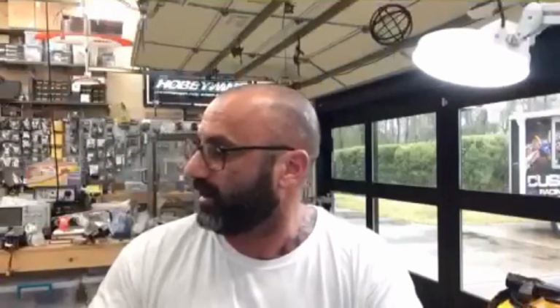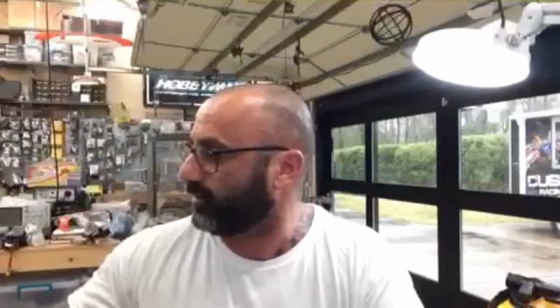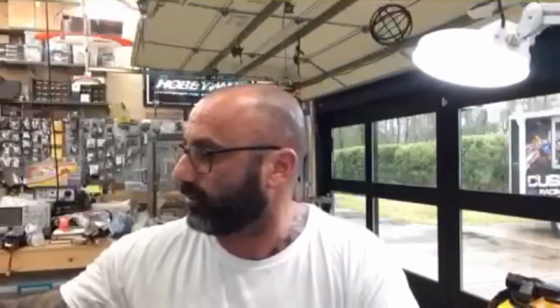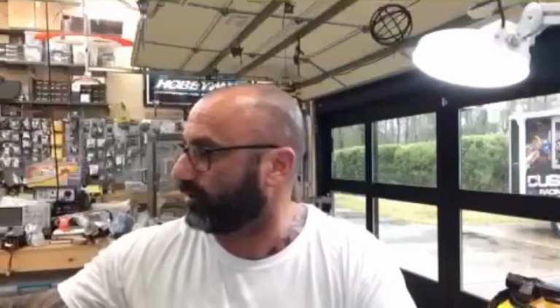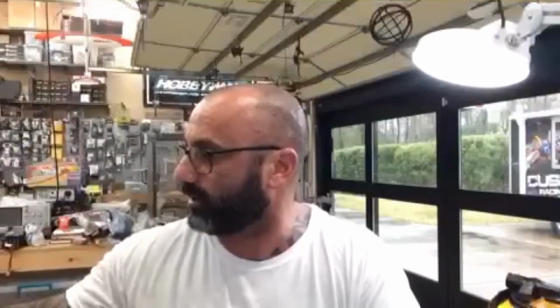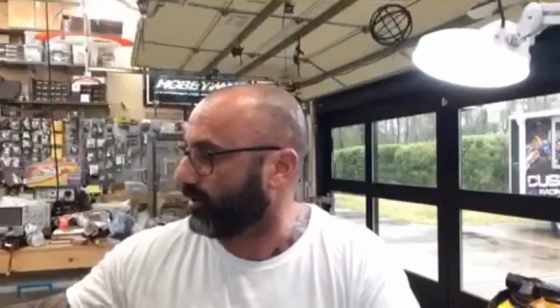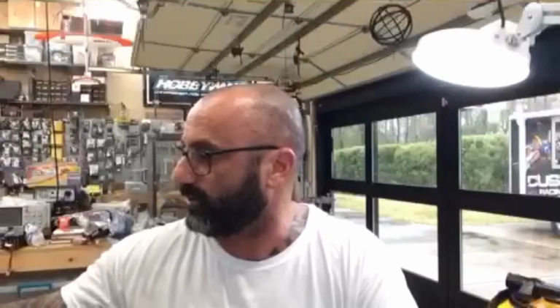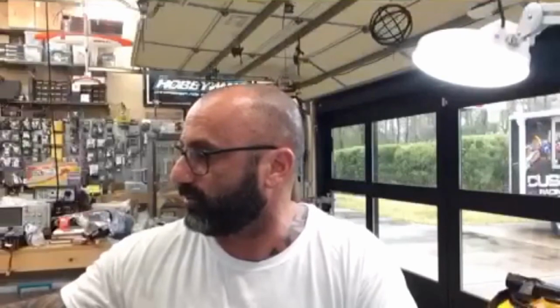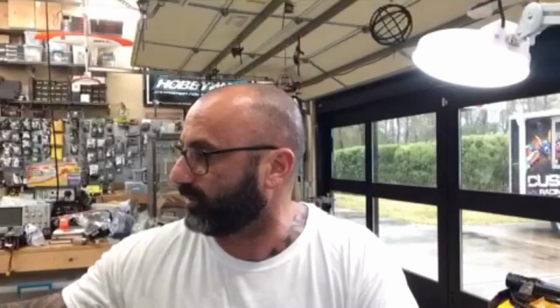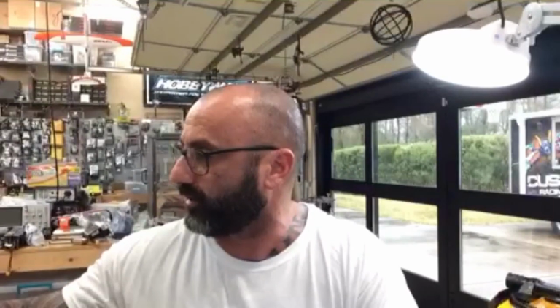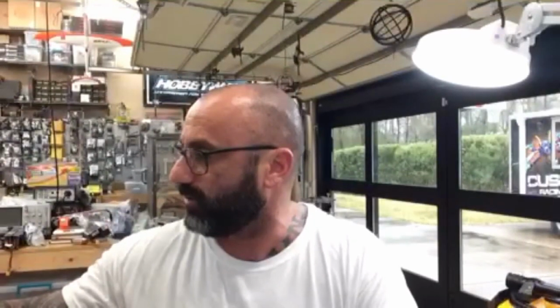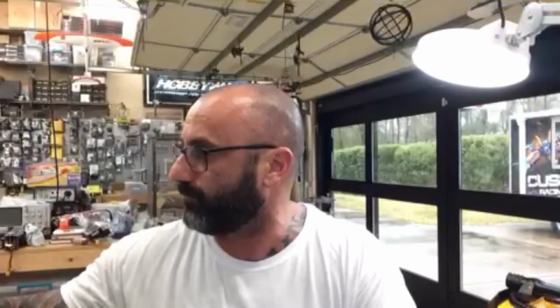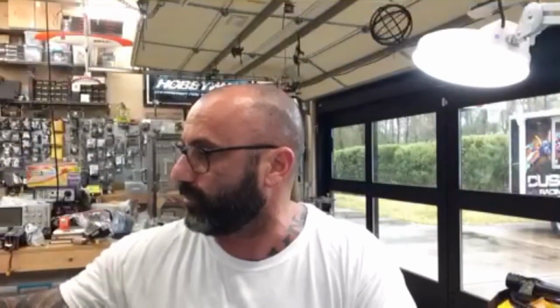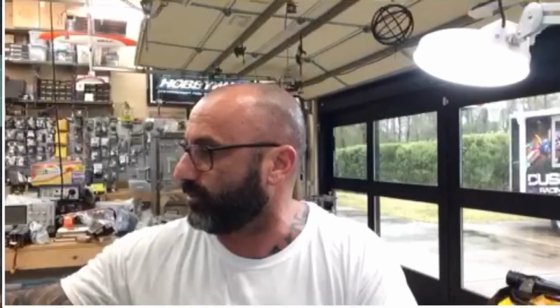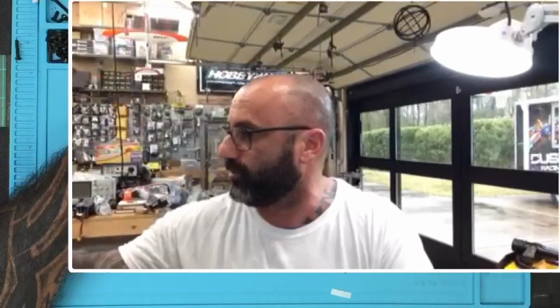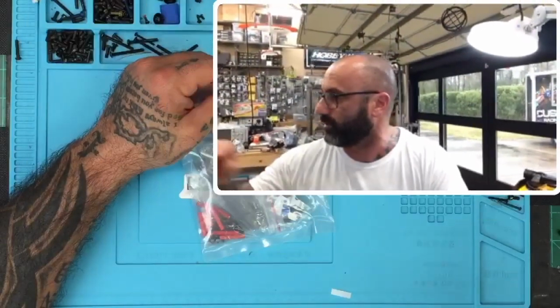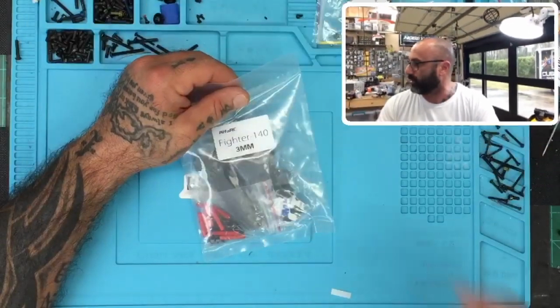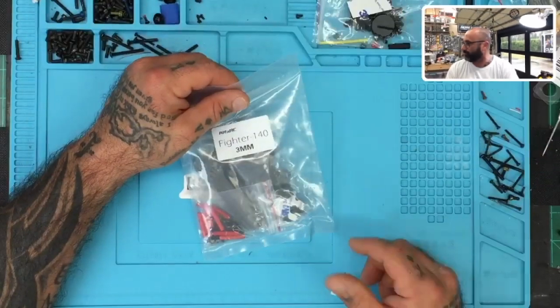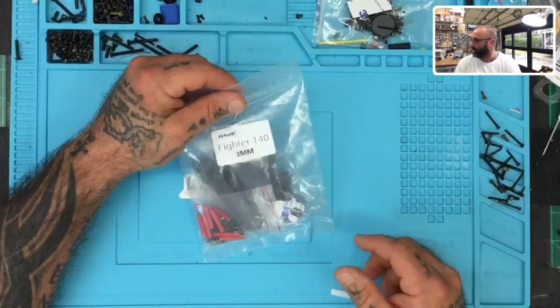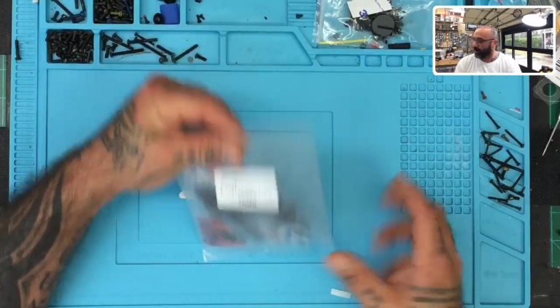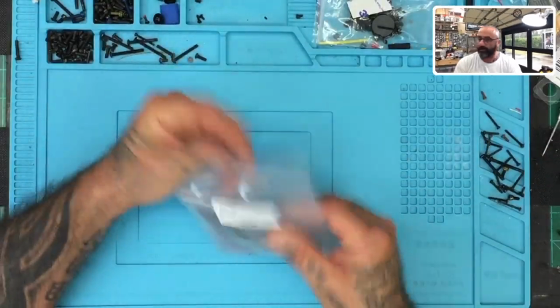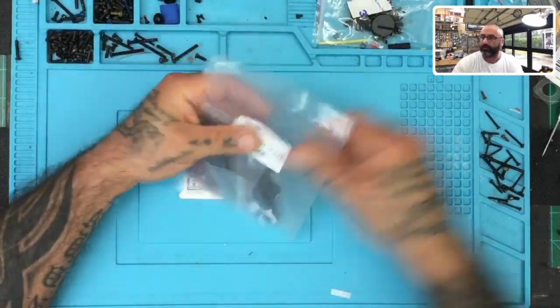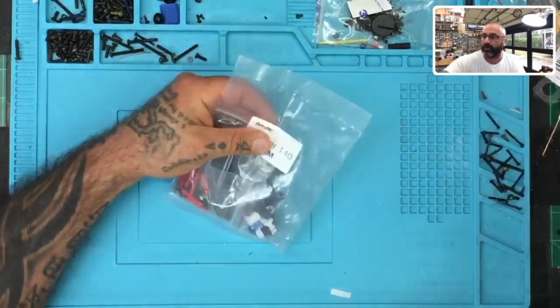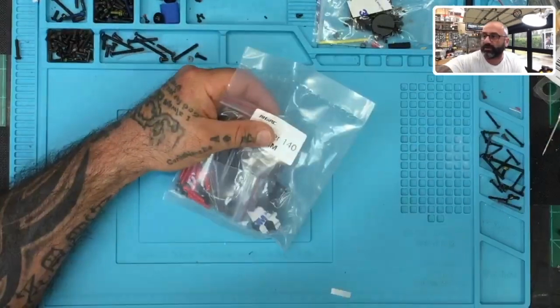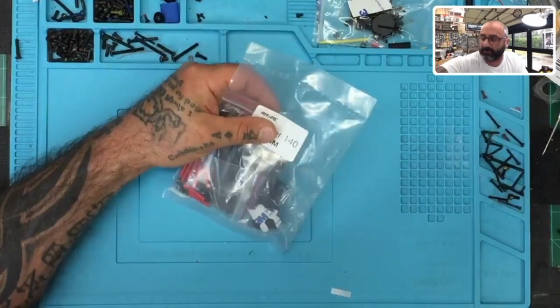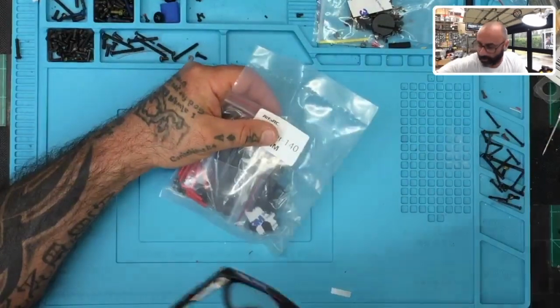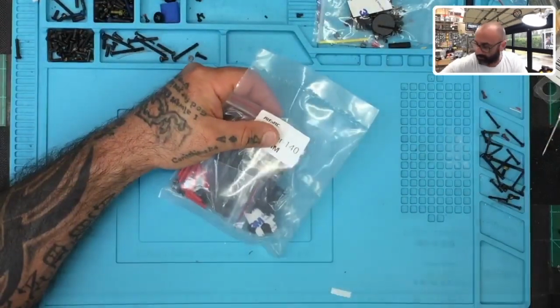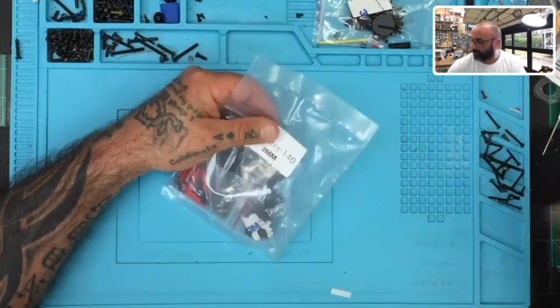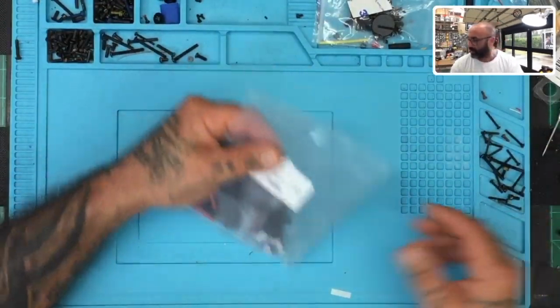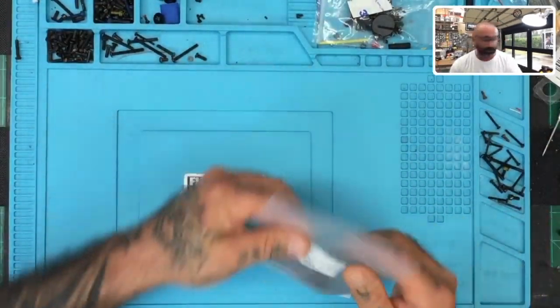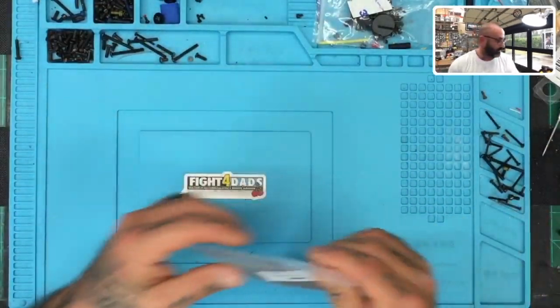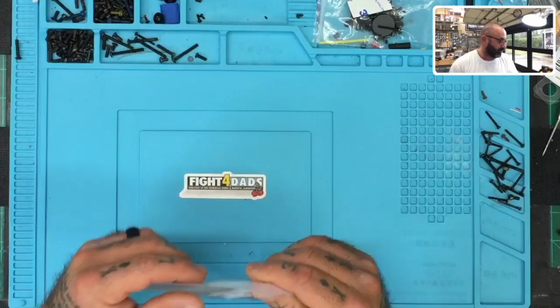So here's what we're gonna do — we're gonna go ahead and use a split screen here. Okay, I'm gonna go ahead and cut this open and we're gonna get started.